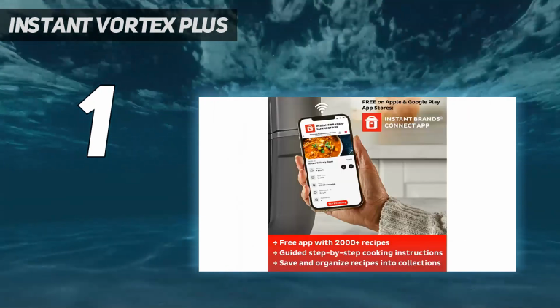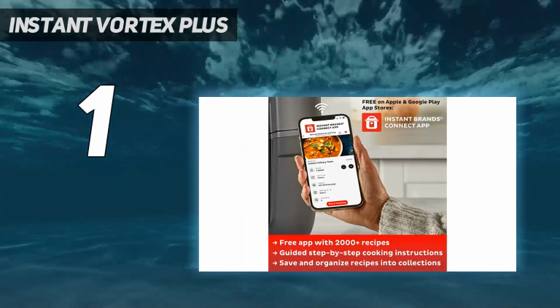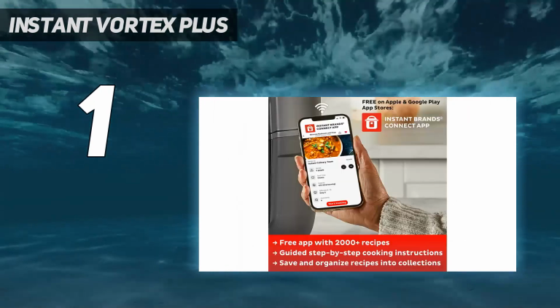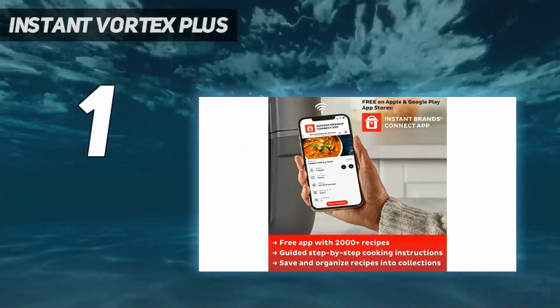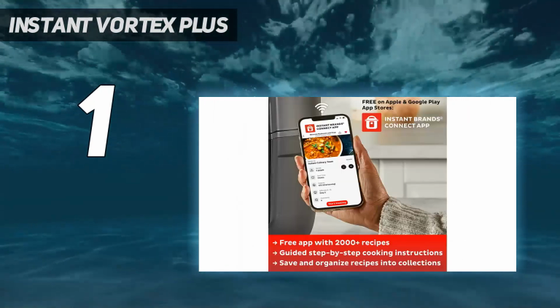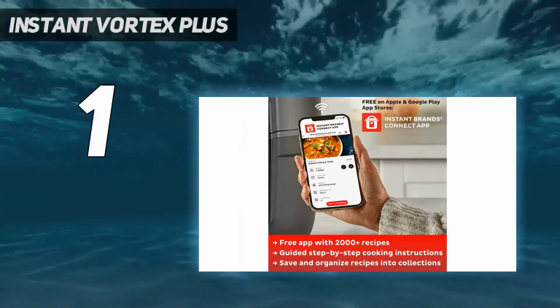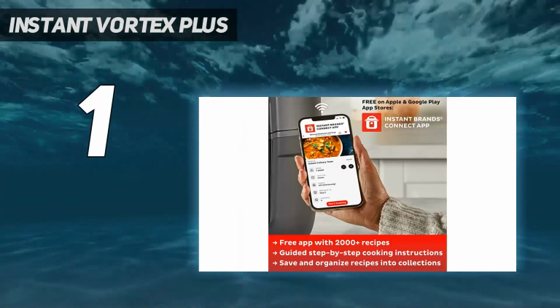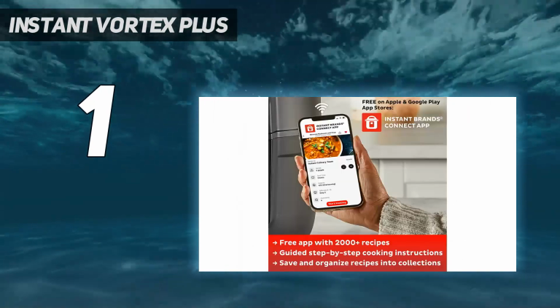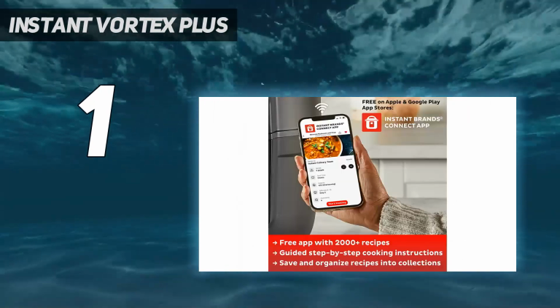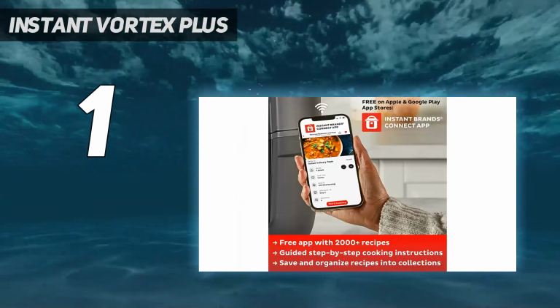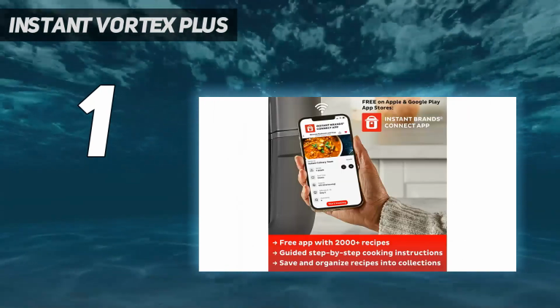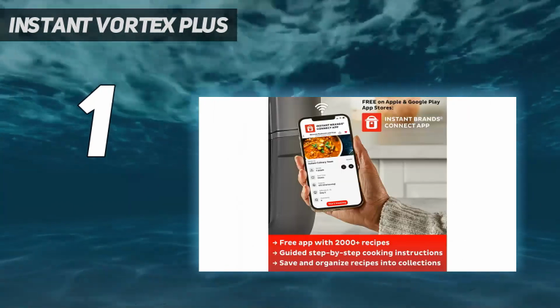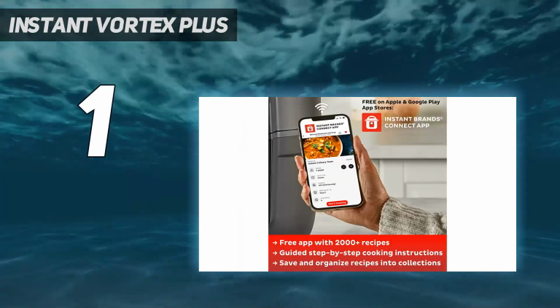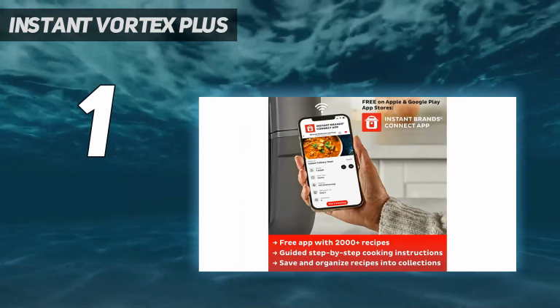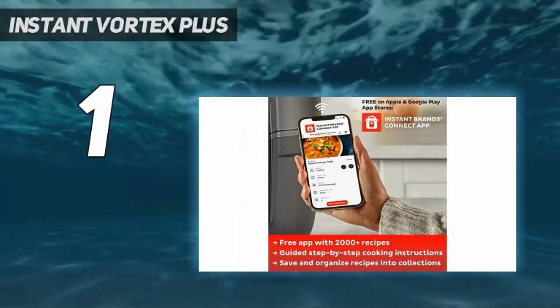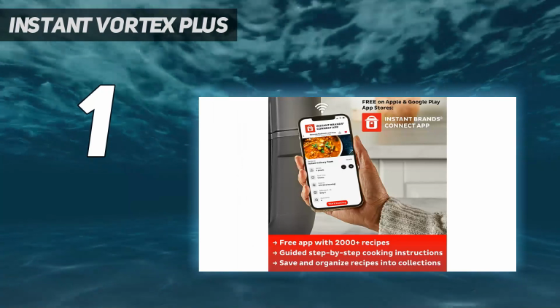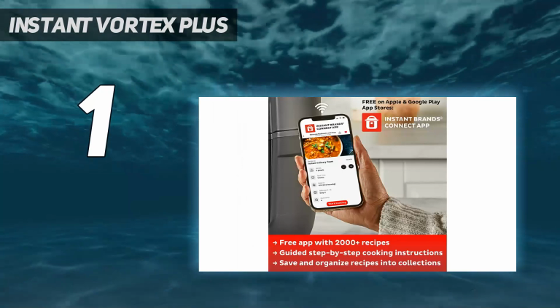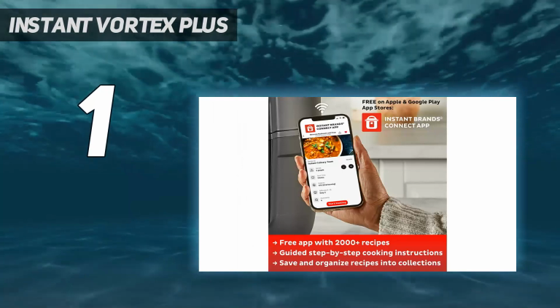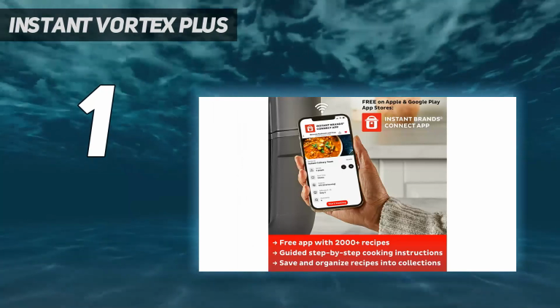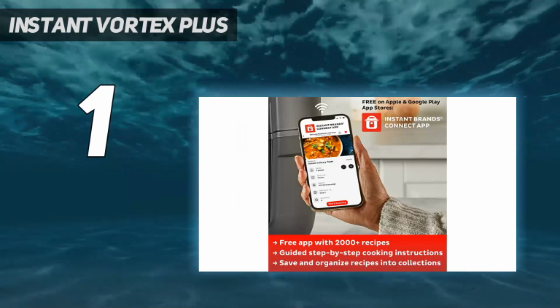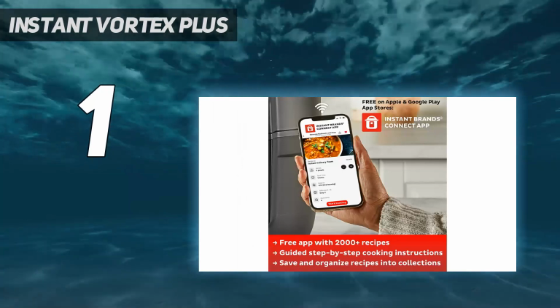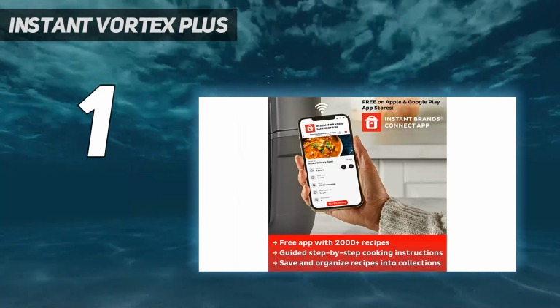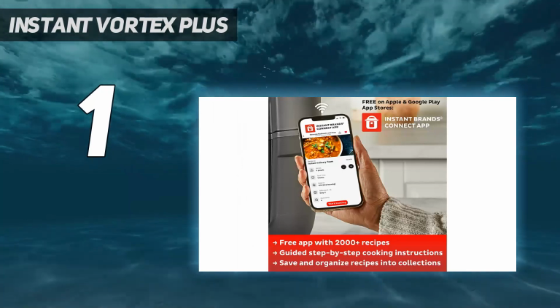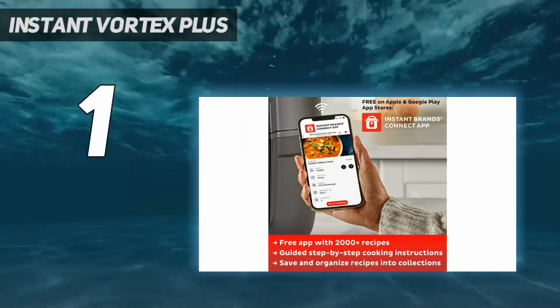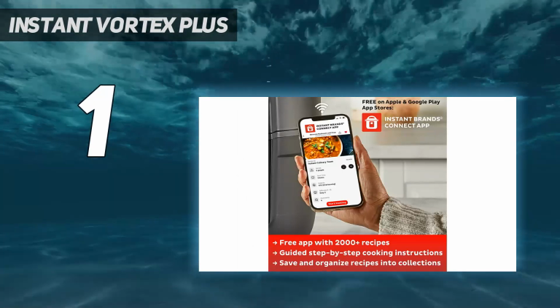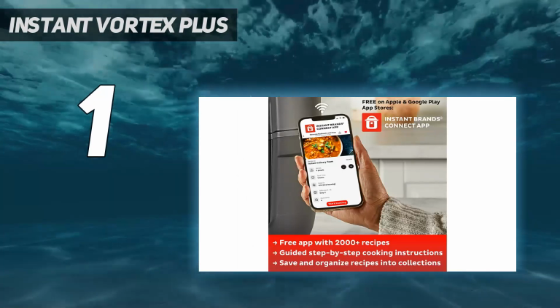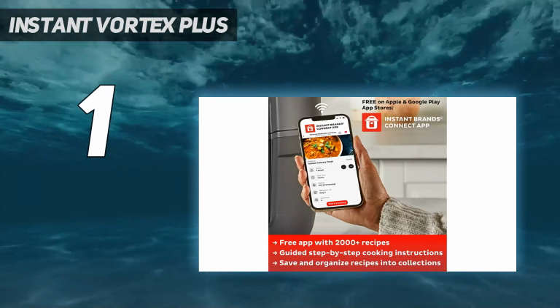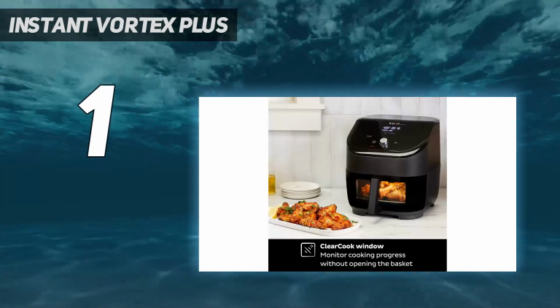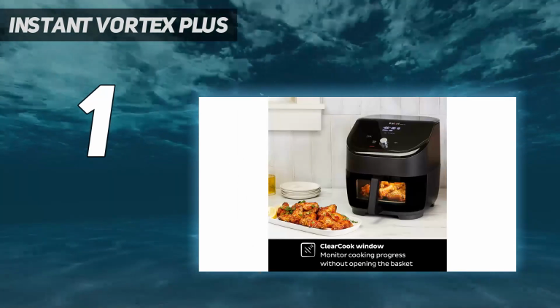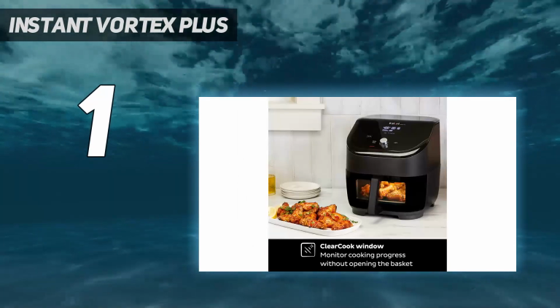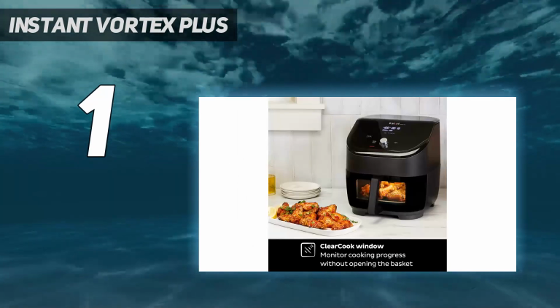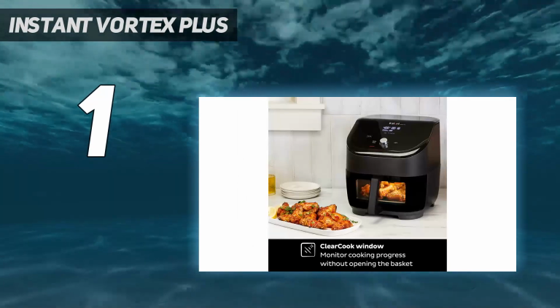However, these are minor gripes on what is, in our eyes, the best air fryer on the market right now.